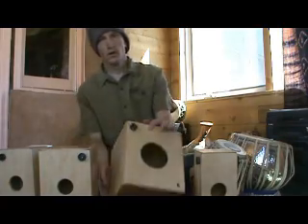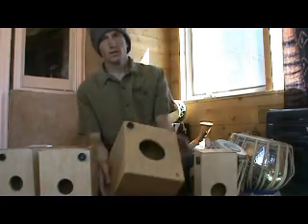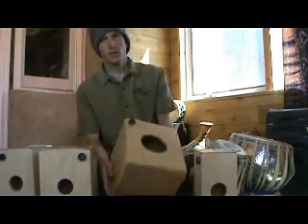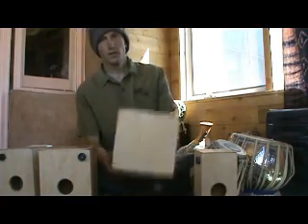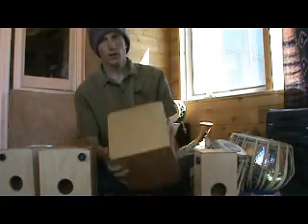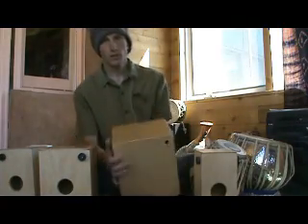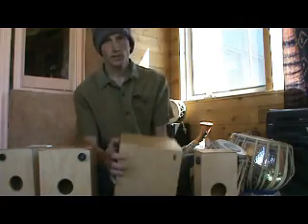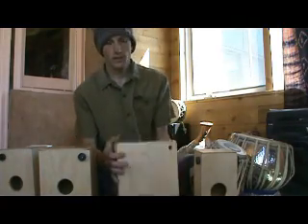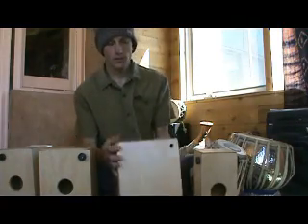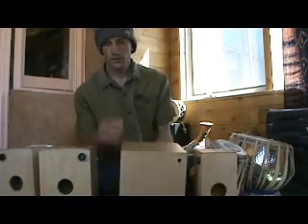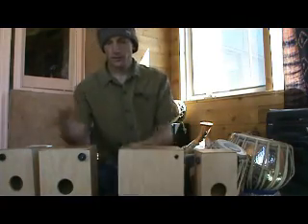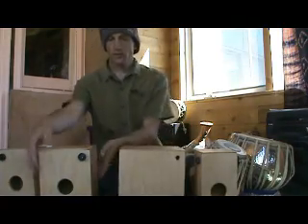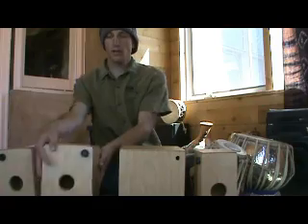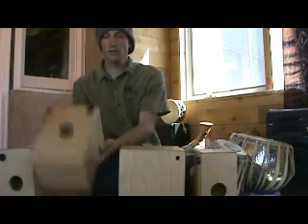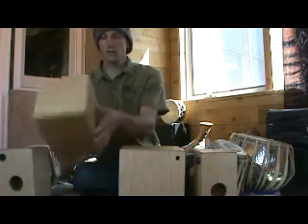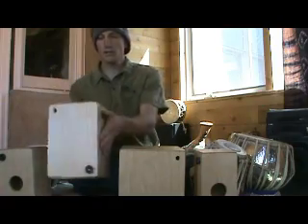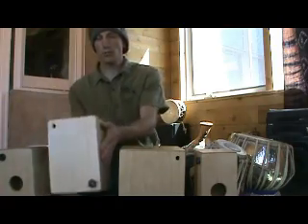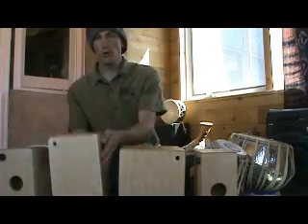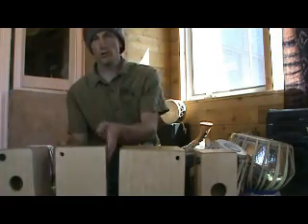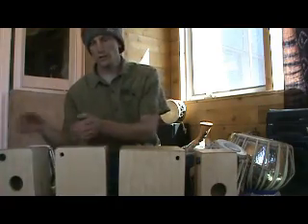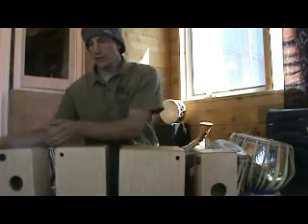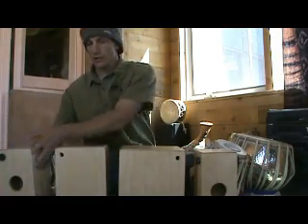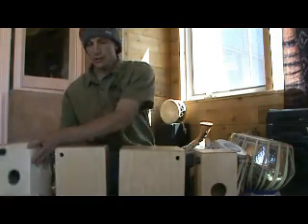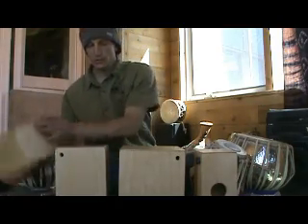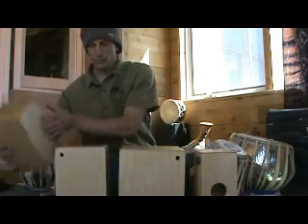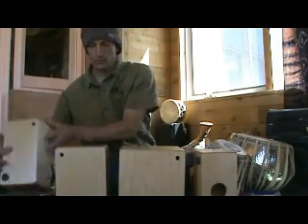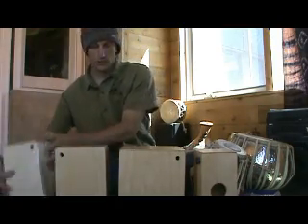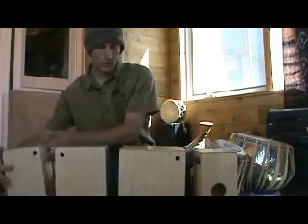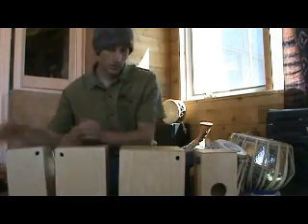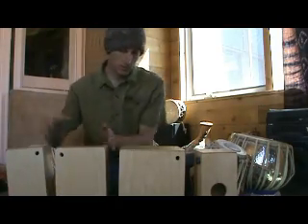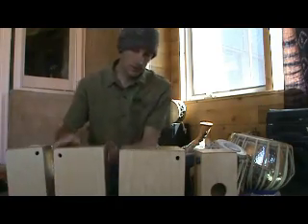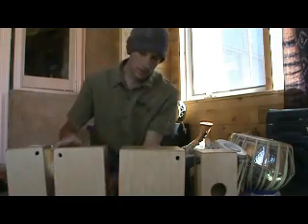So these are not only snares, they can also sound like bongos and congos by turning them upside down.